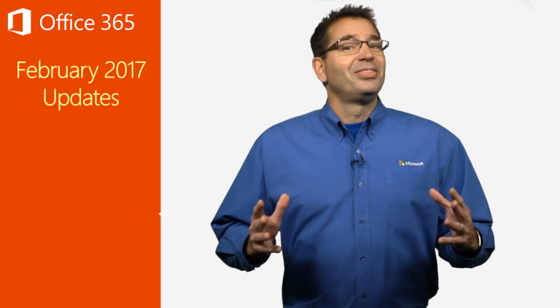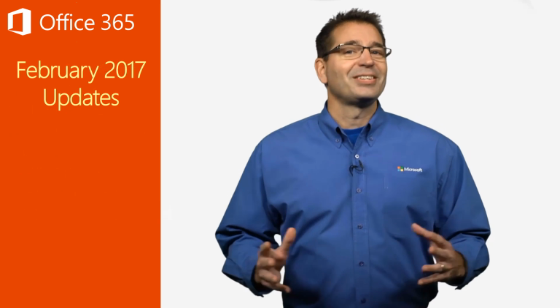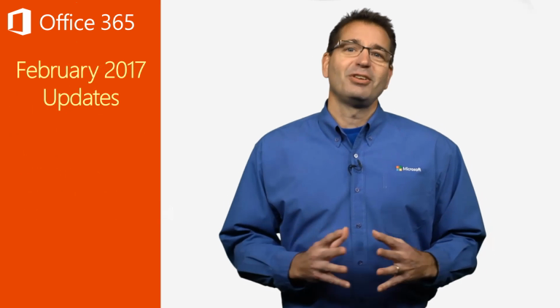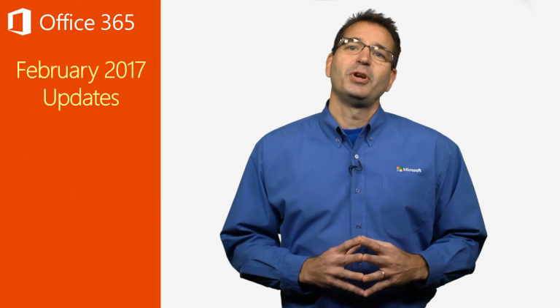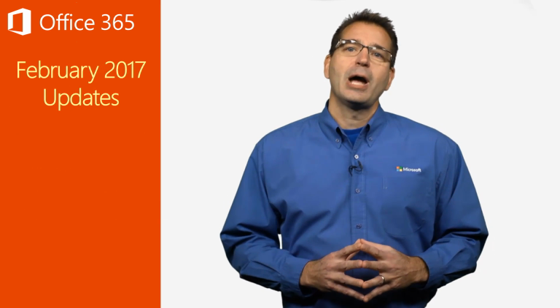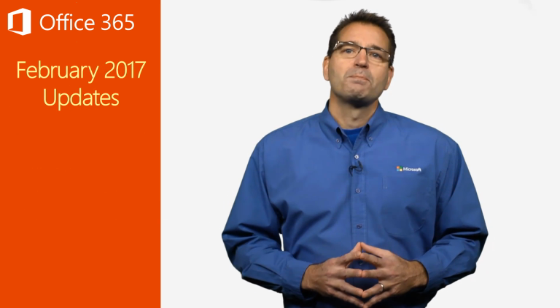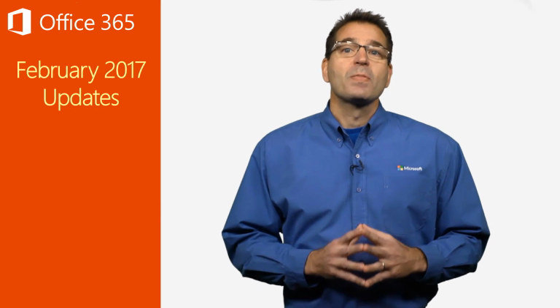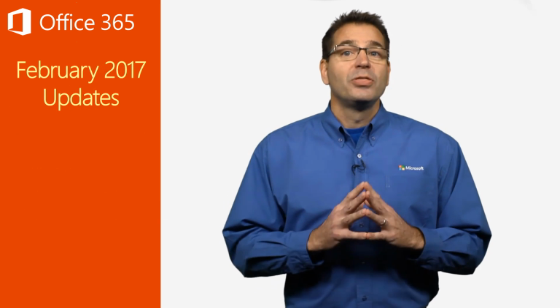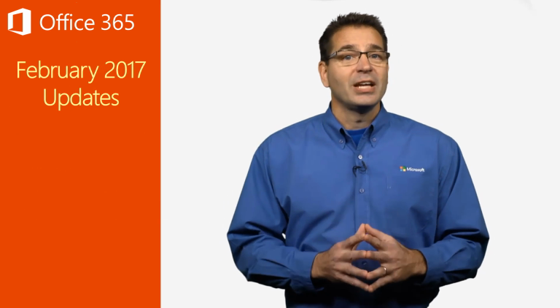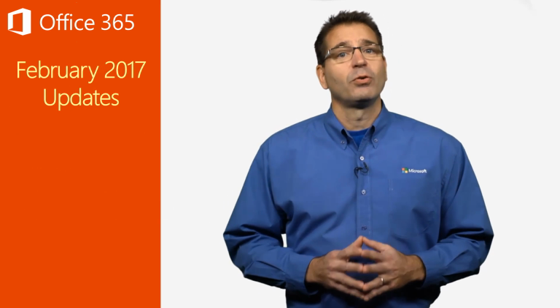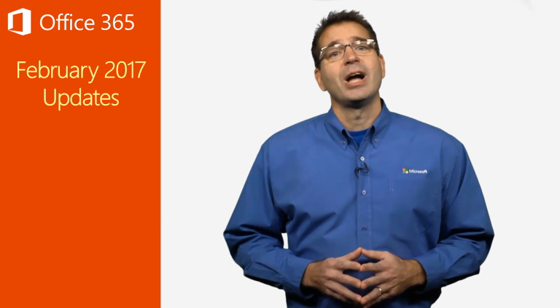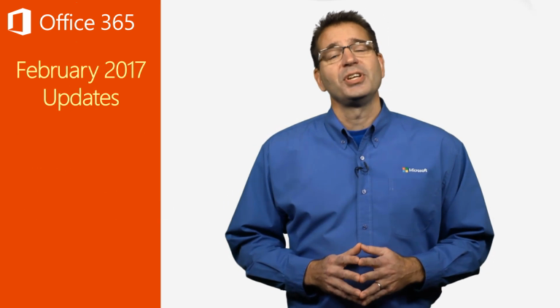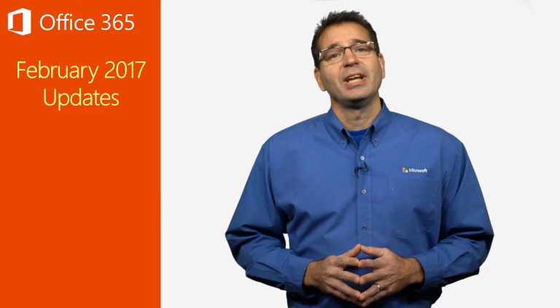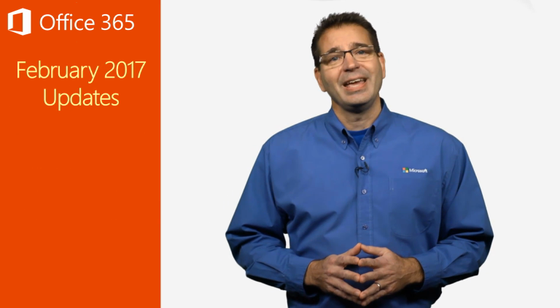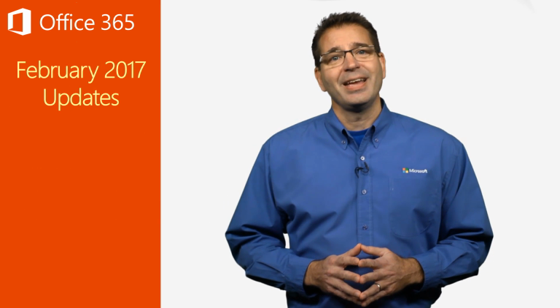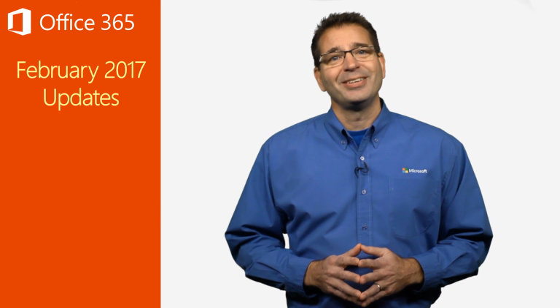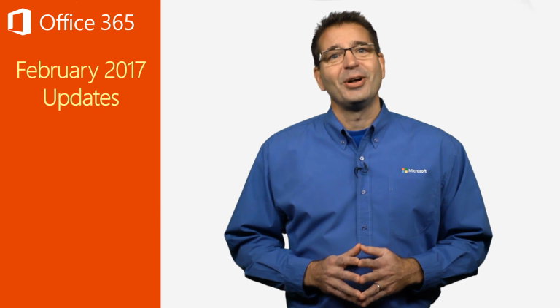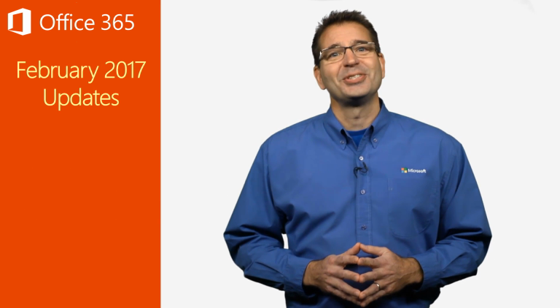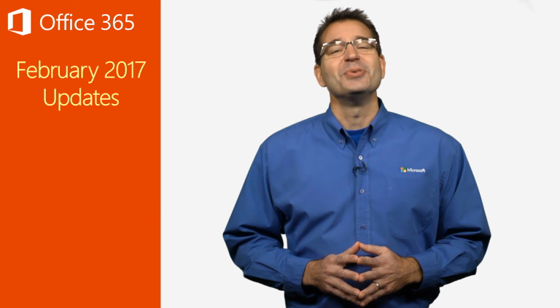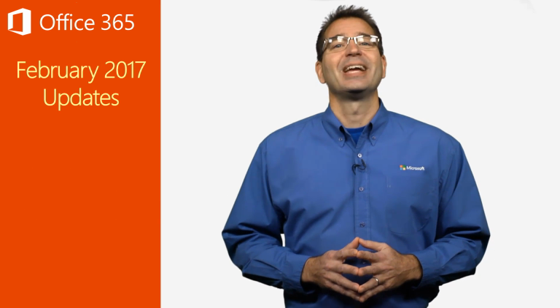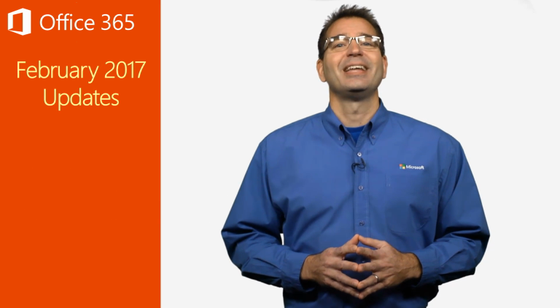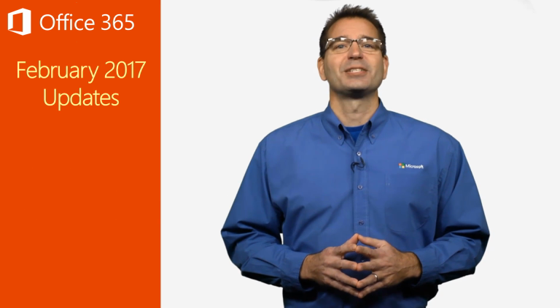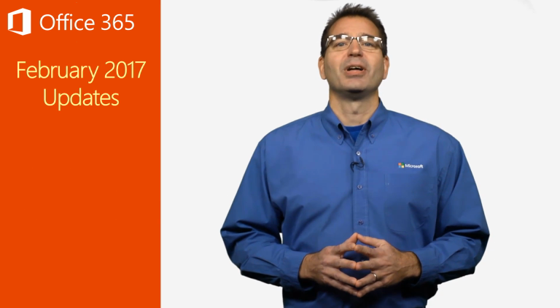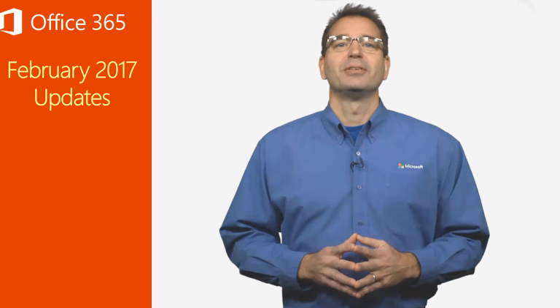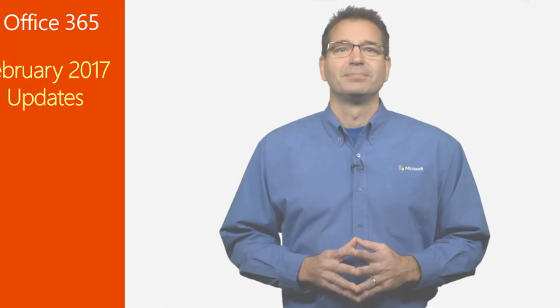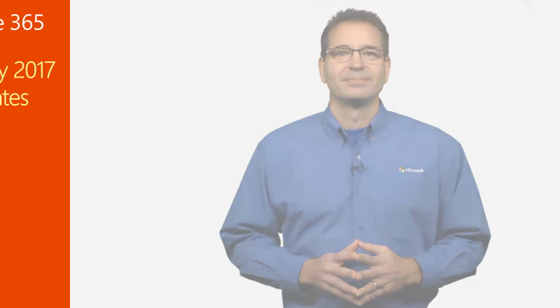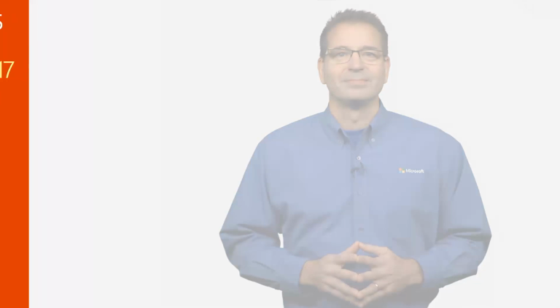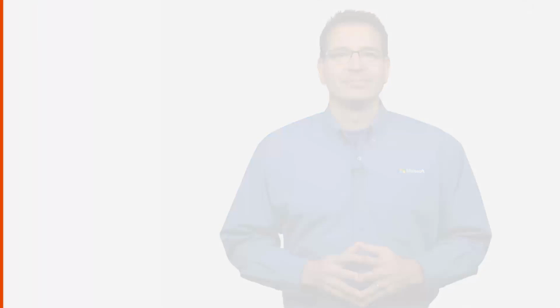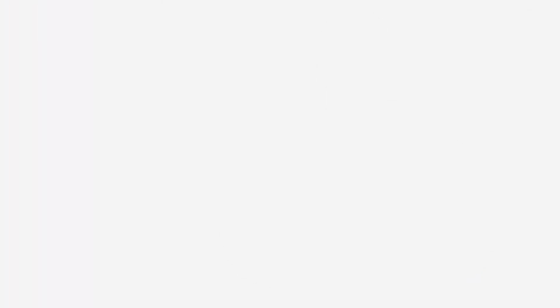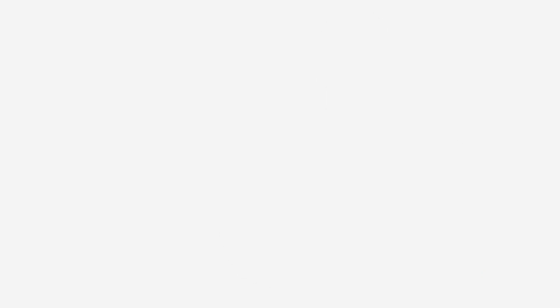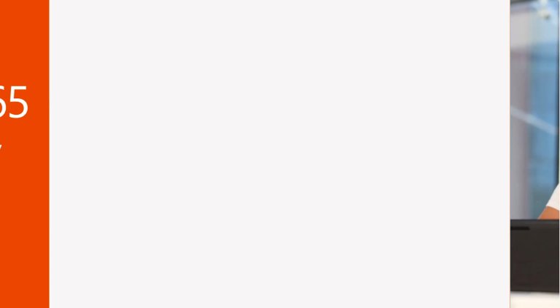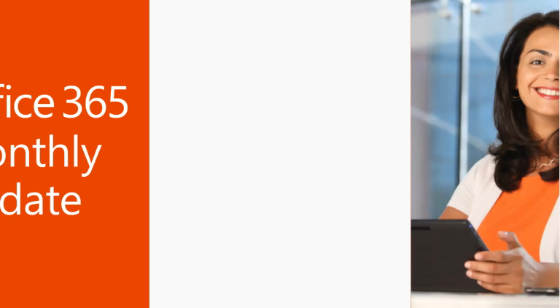That's it for now. Thanks for watching, and I'll see you again next month.